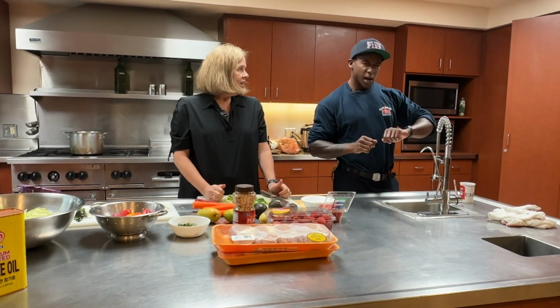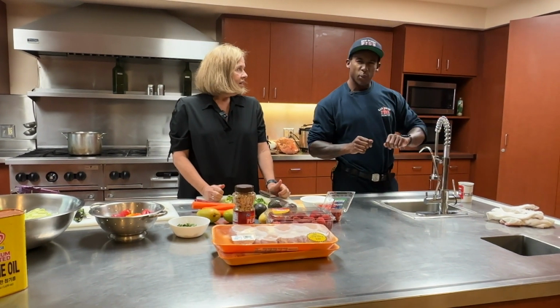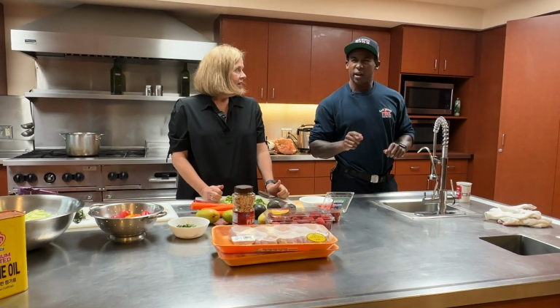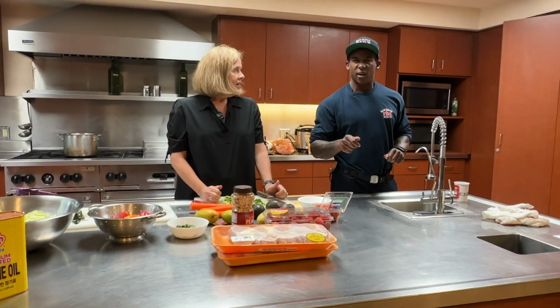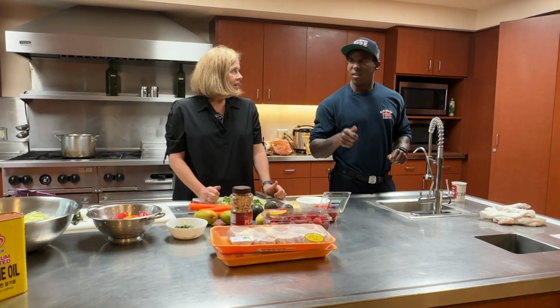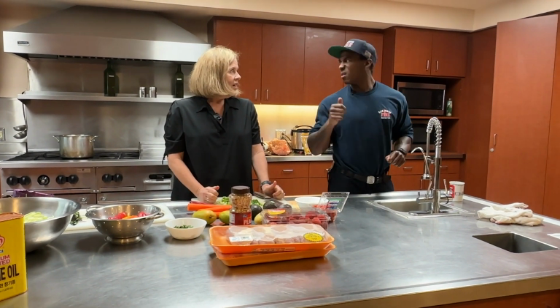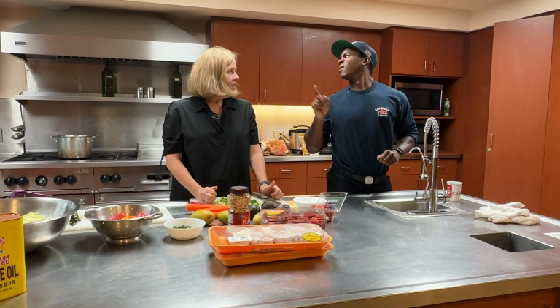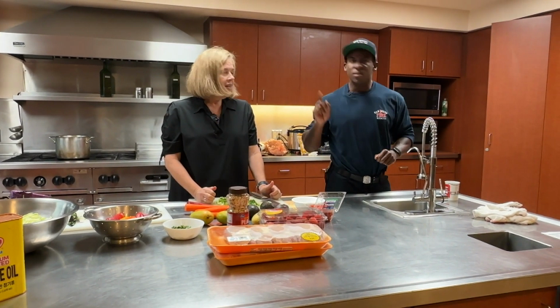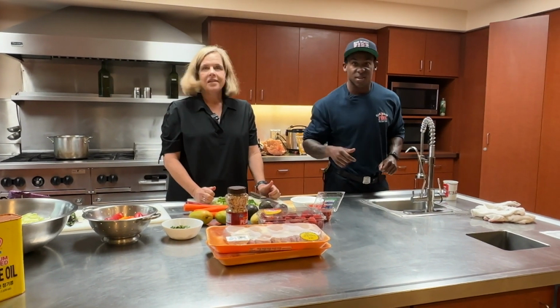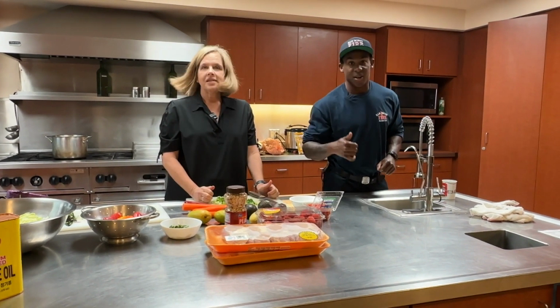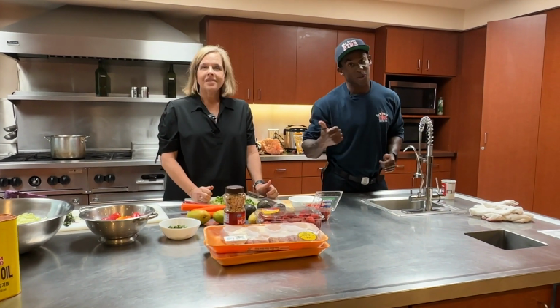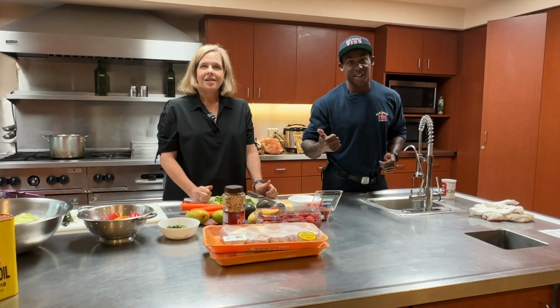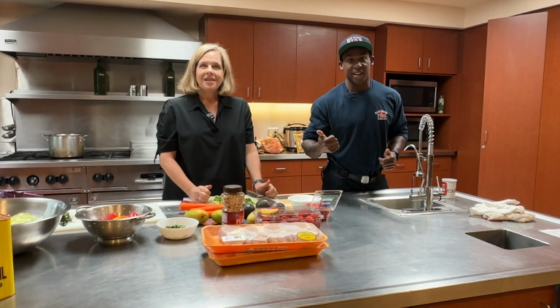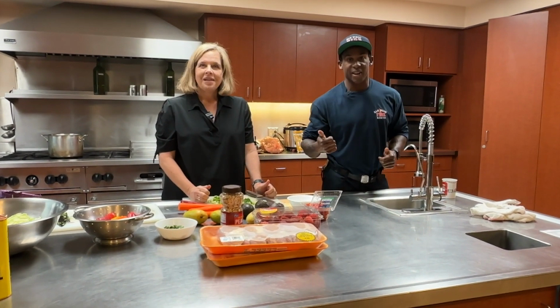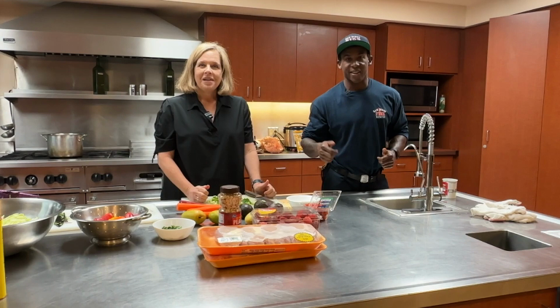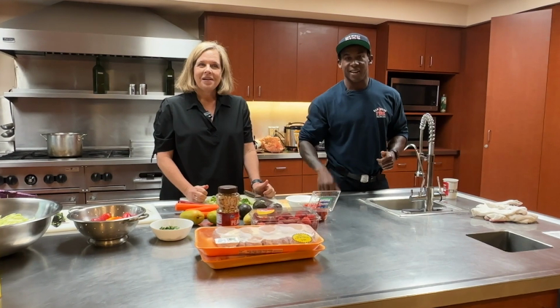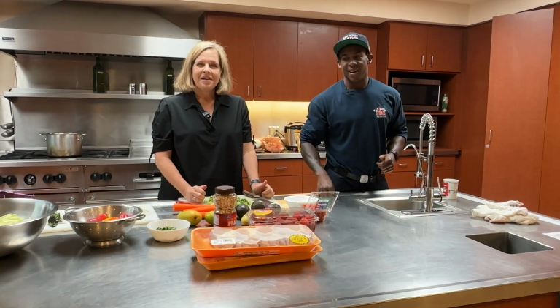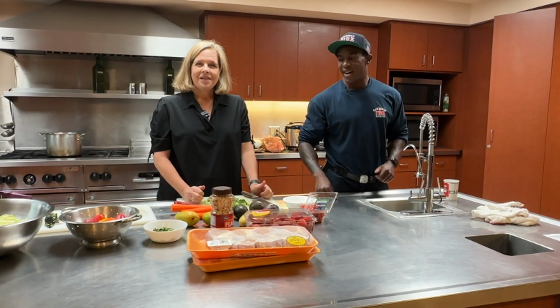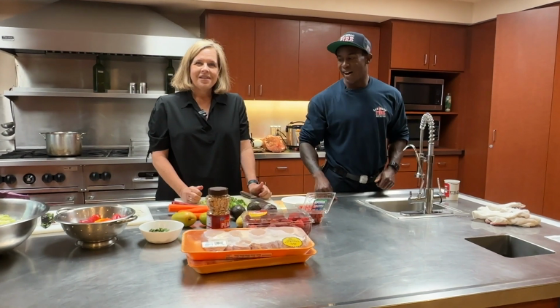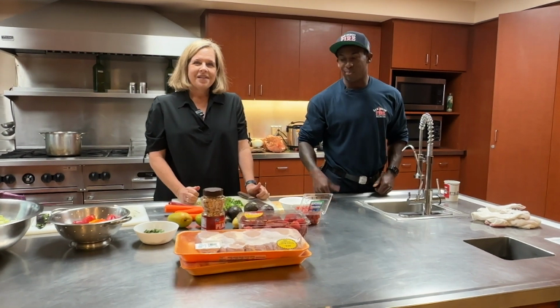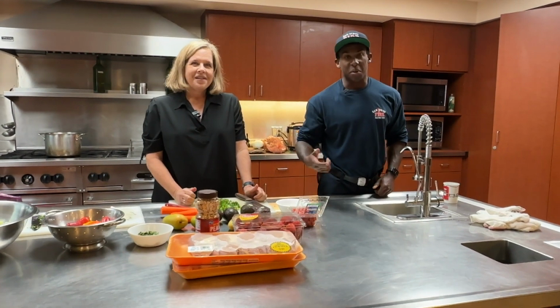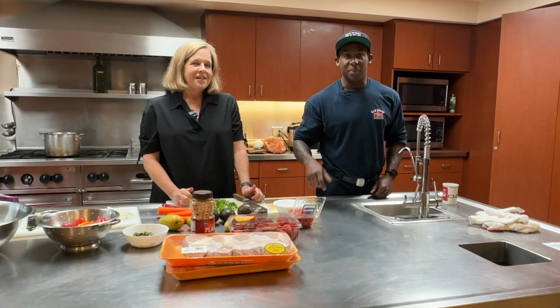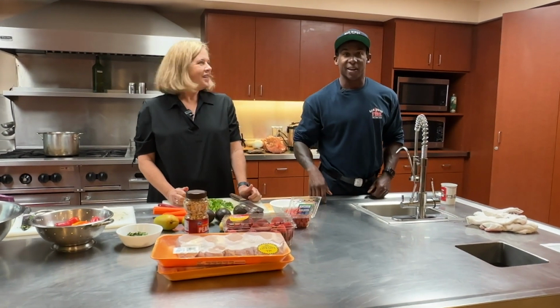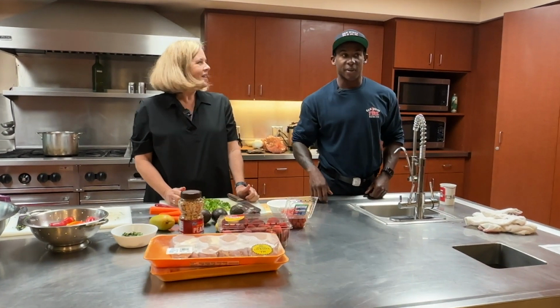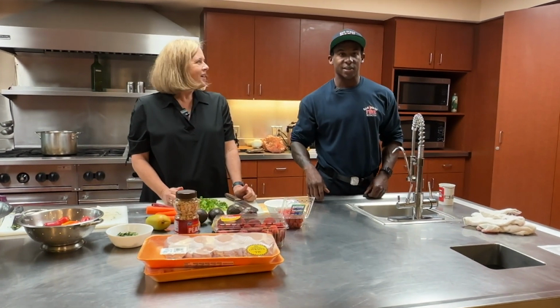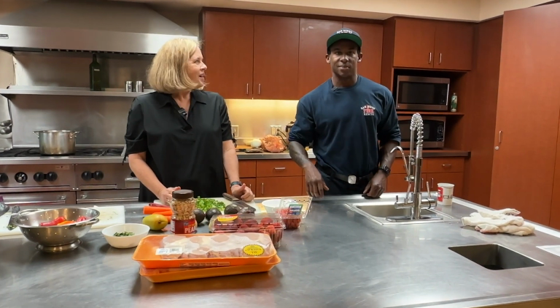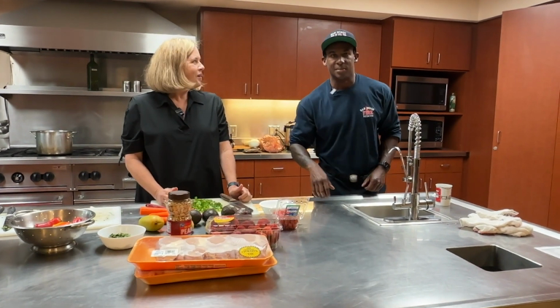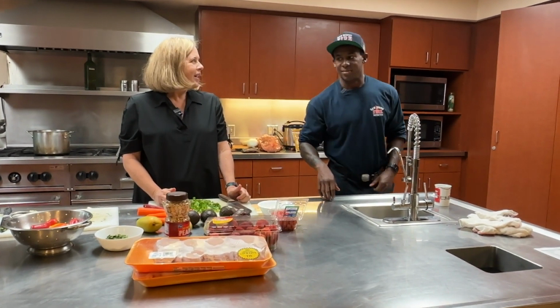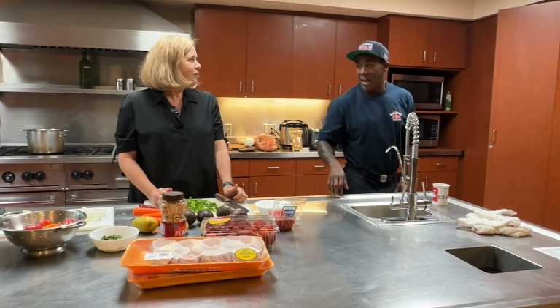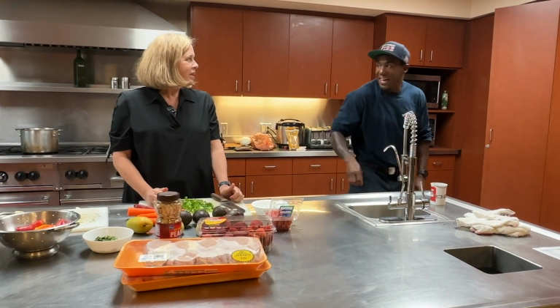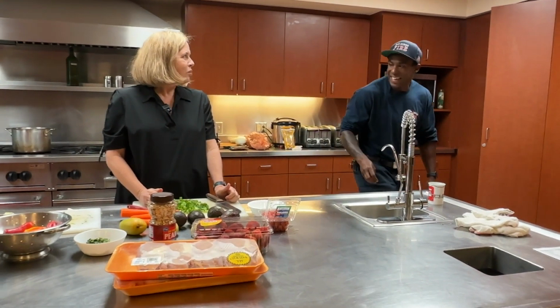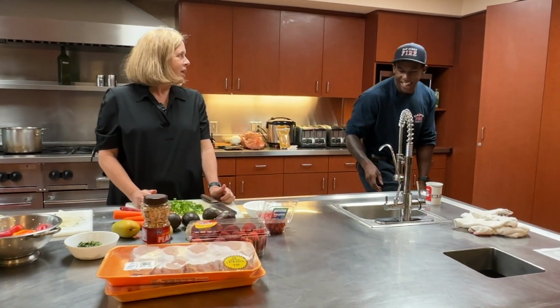We got a call. All right, so we got to get going. I'll be back in a flash. Okay, we'll keep working.